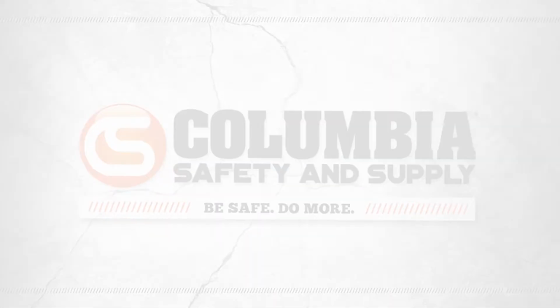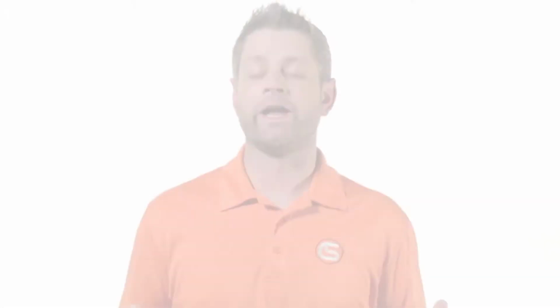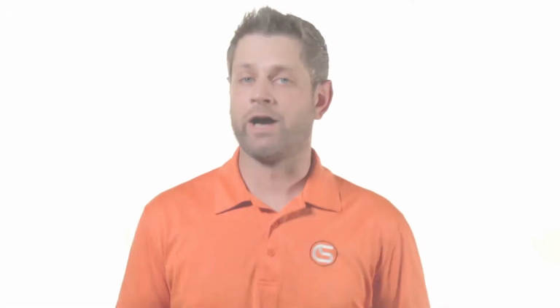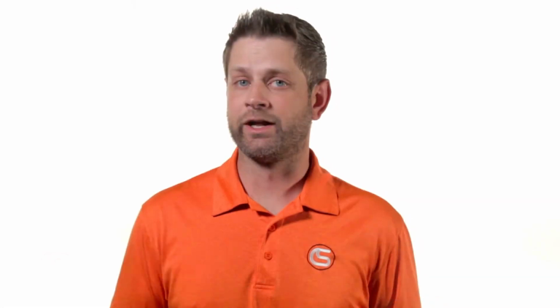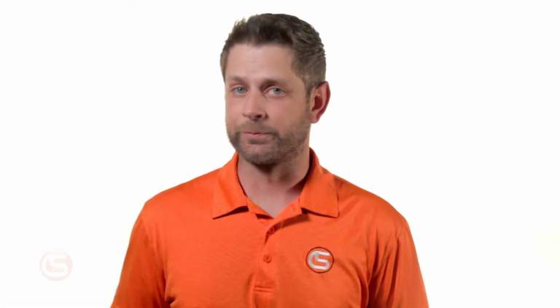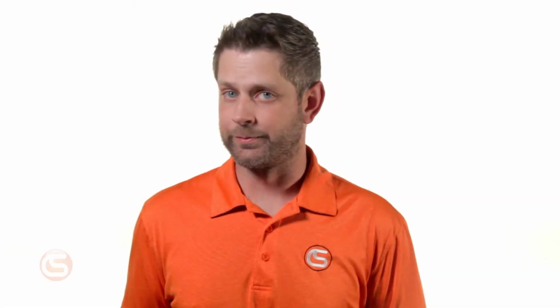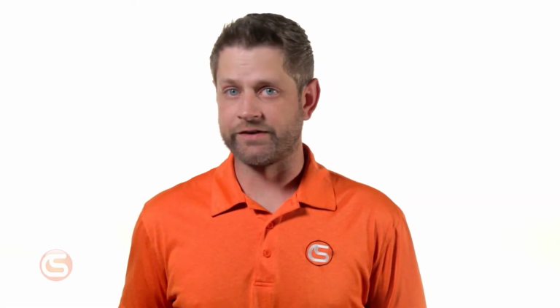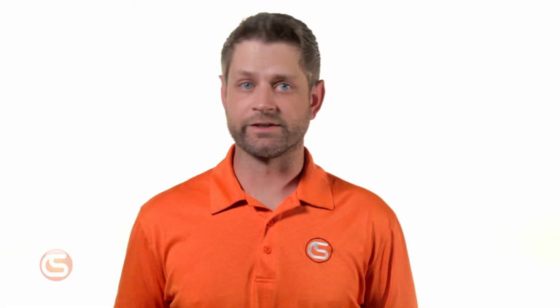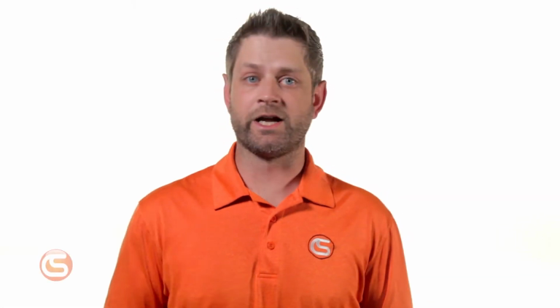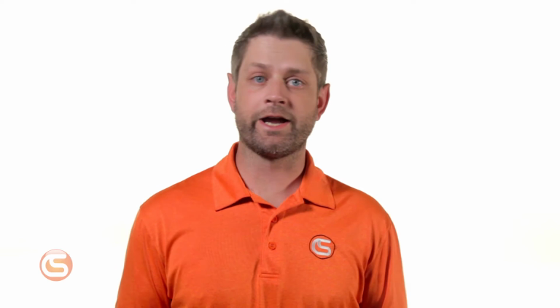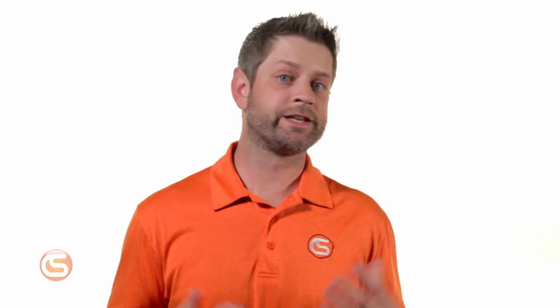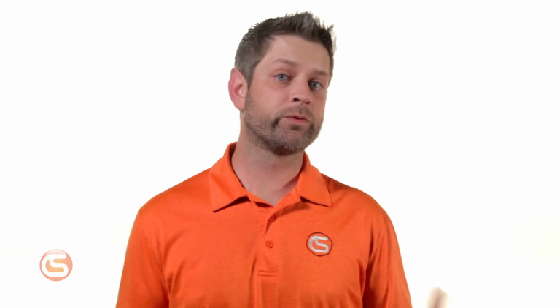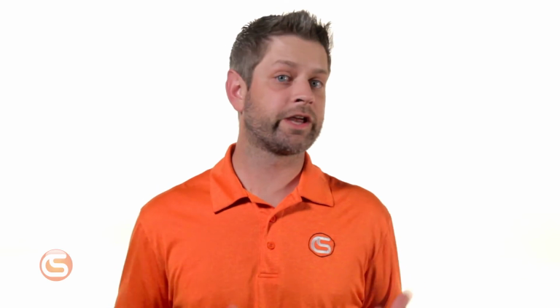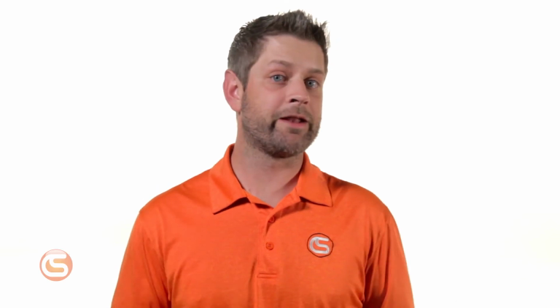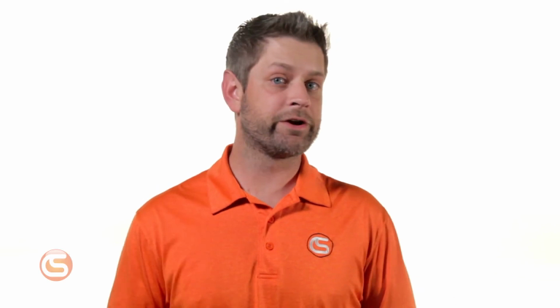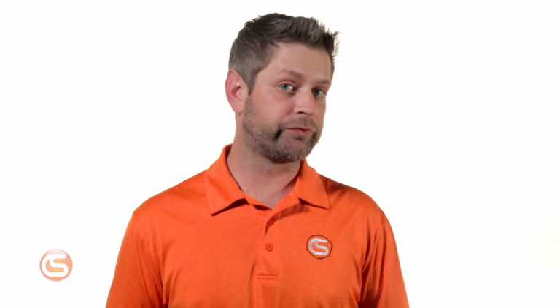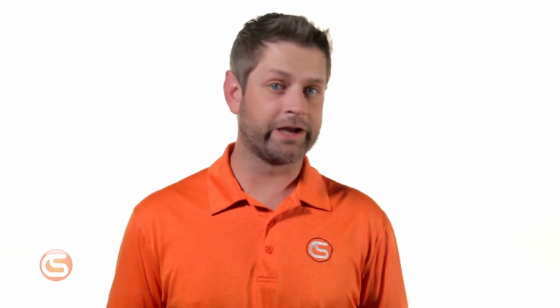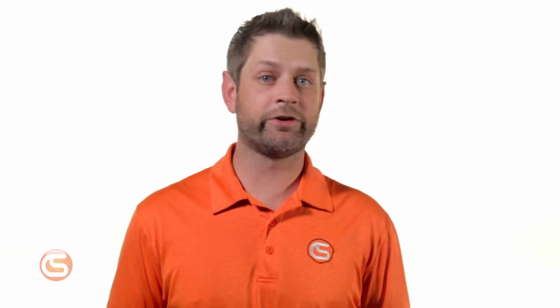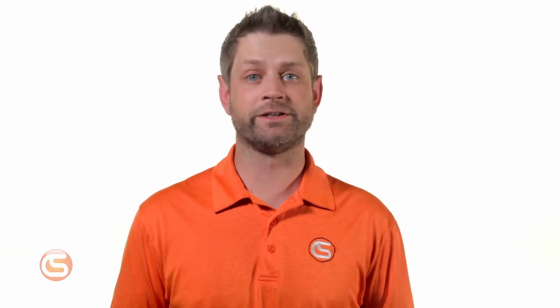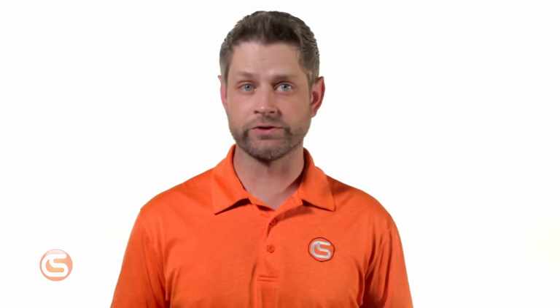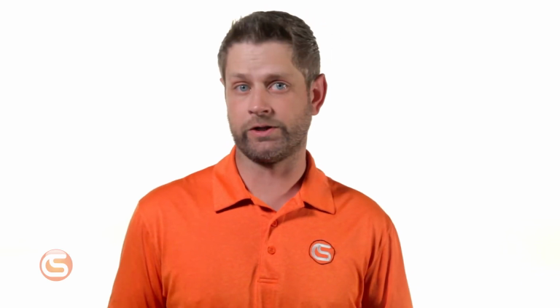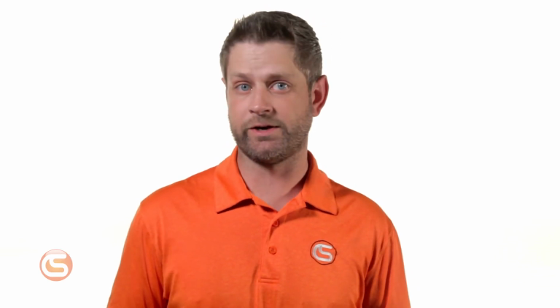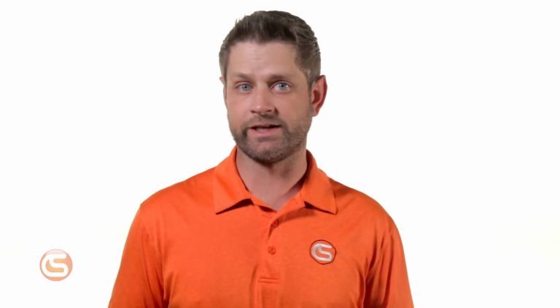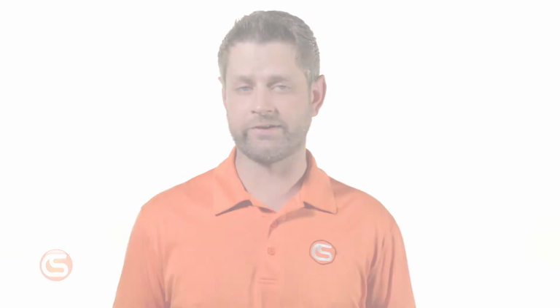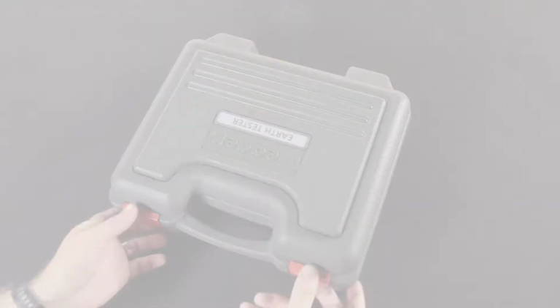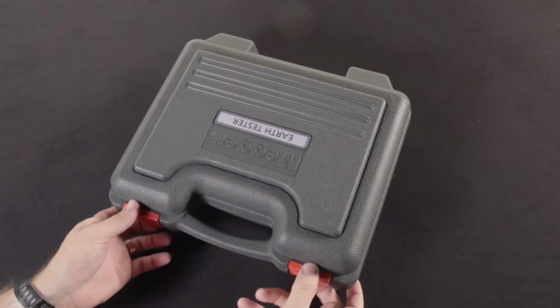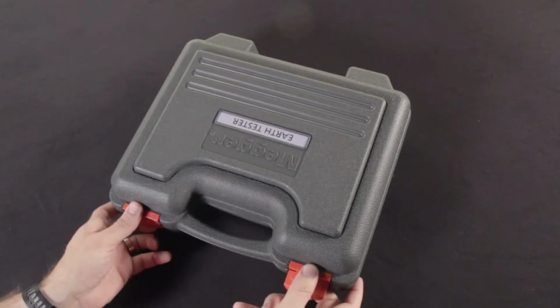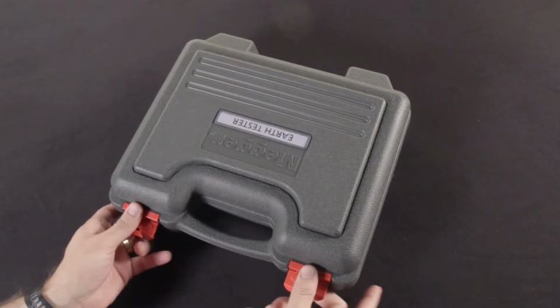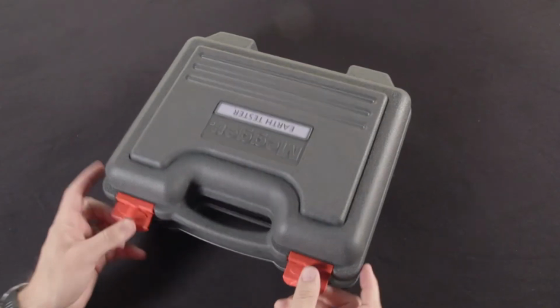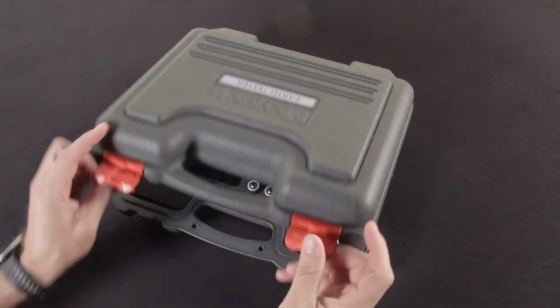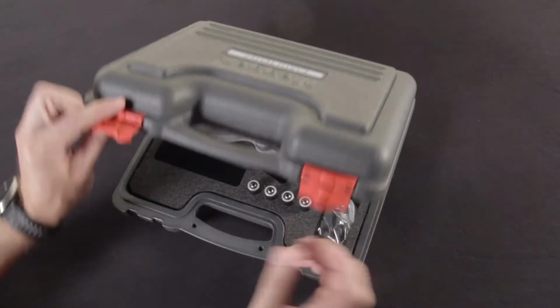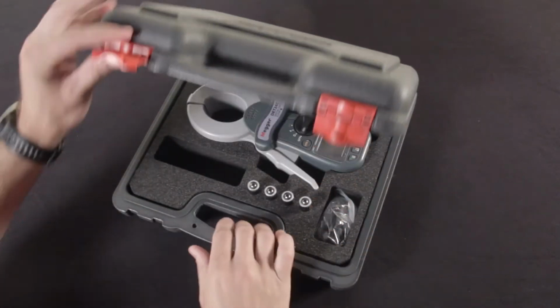Hey, I'm Alex from Columbia Safety and Supply, and today we're looking at Megger's flagship digital clamp-on tester, the DET24C.